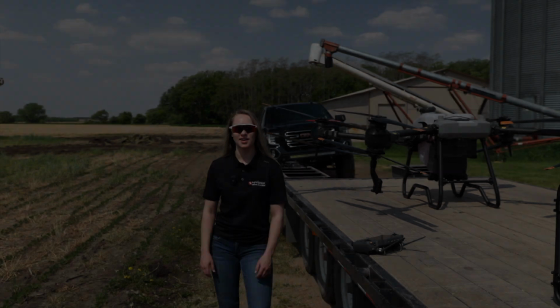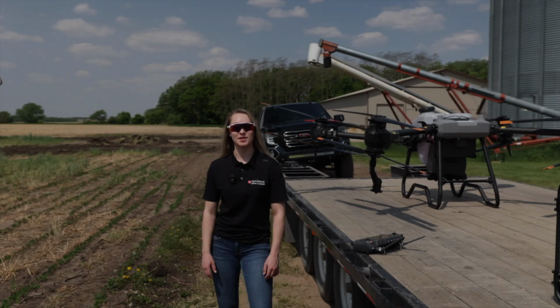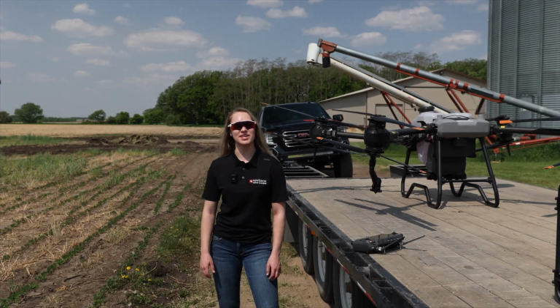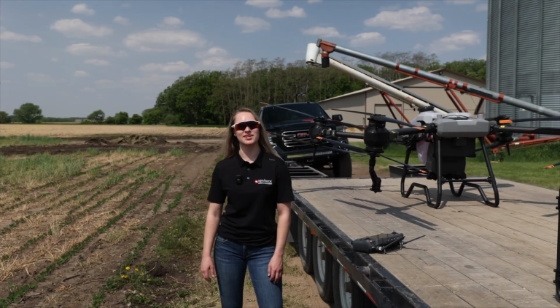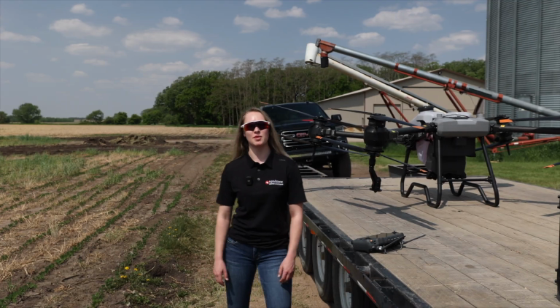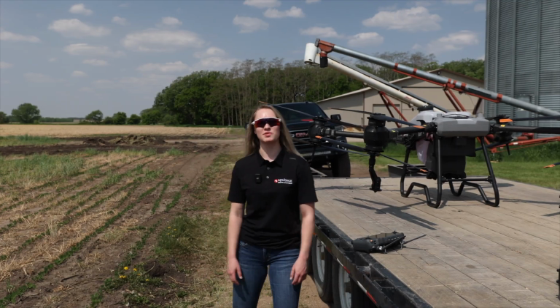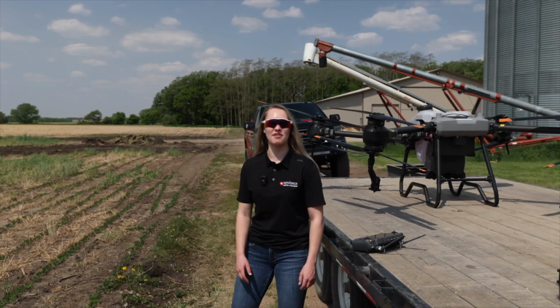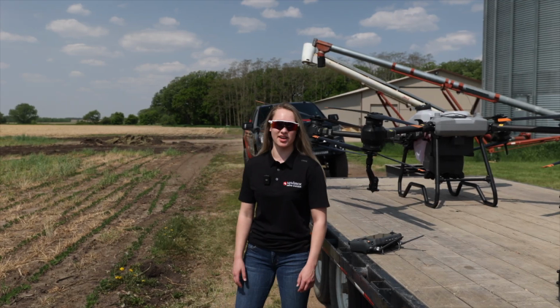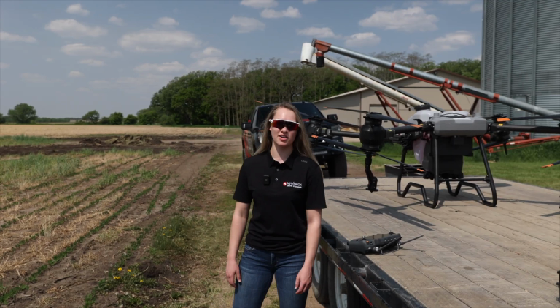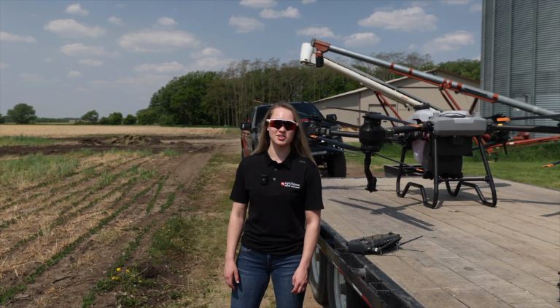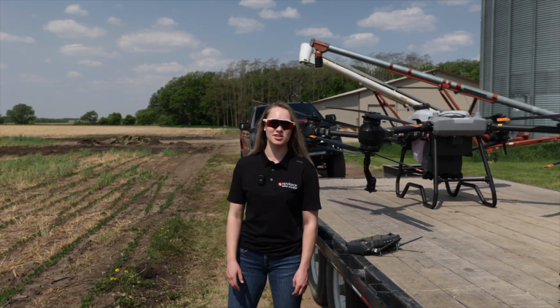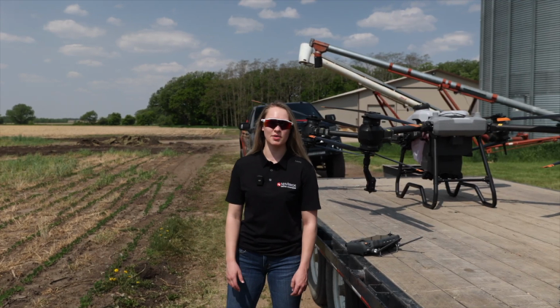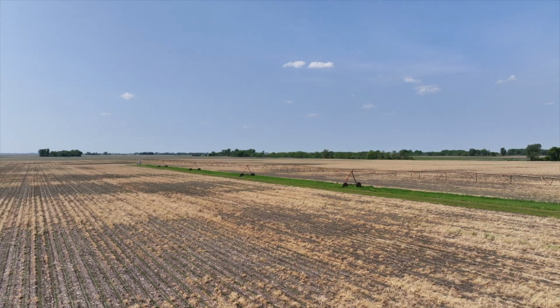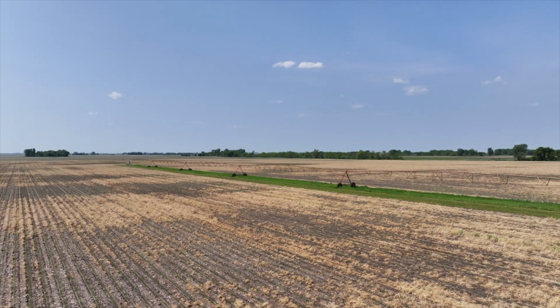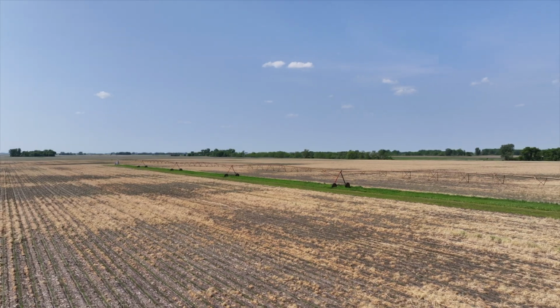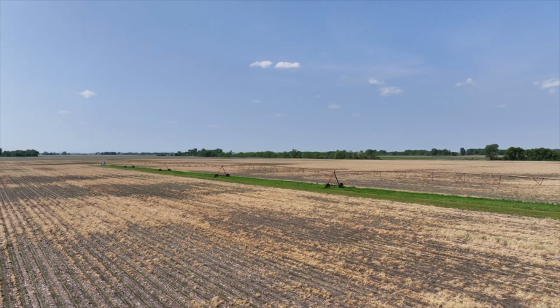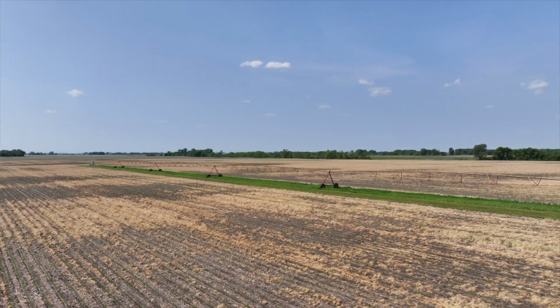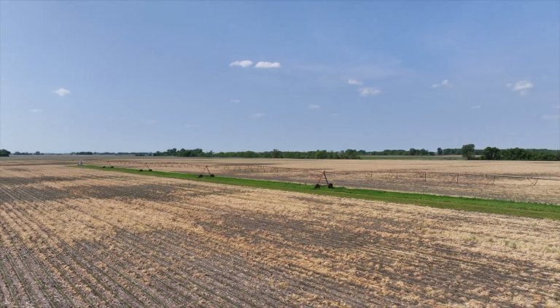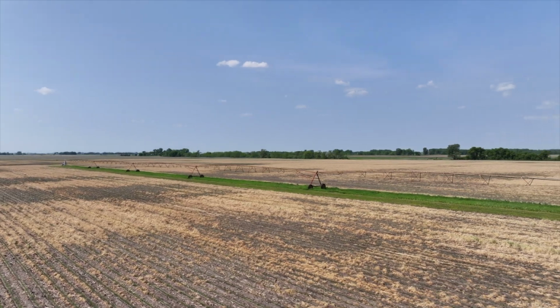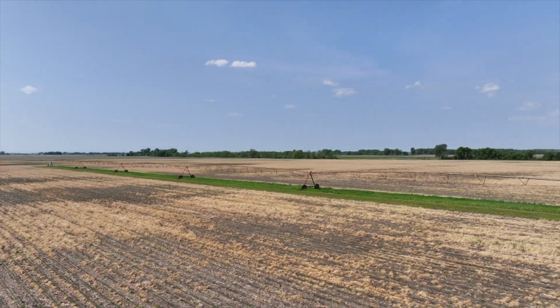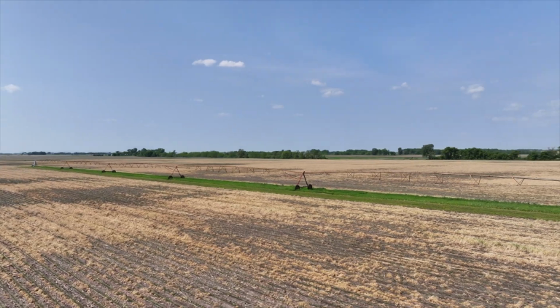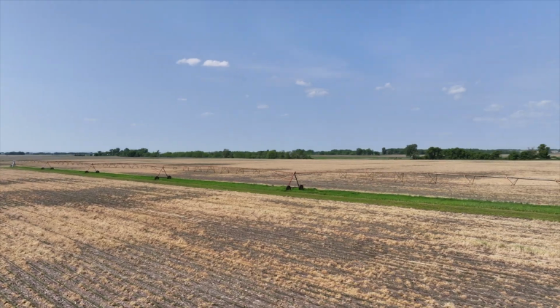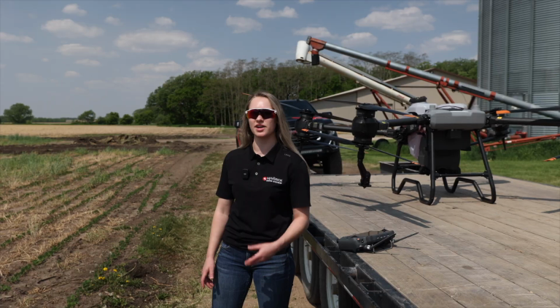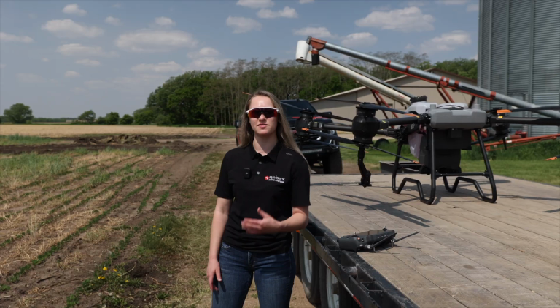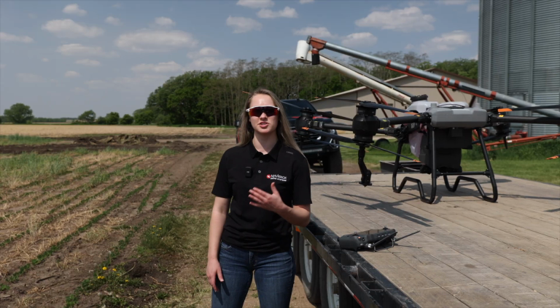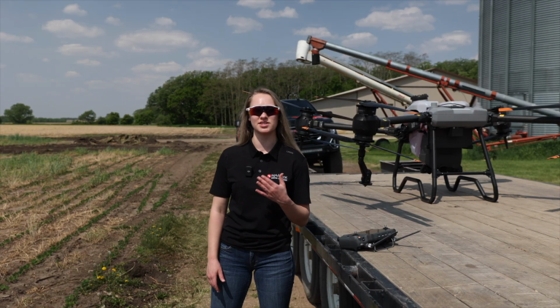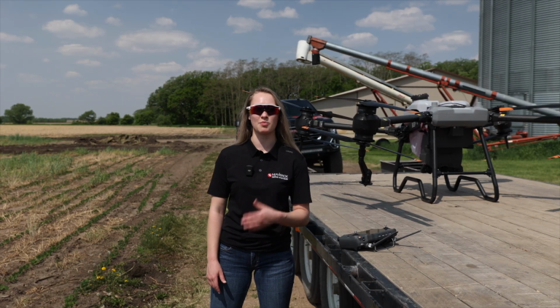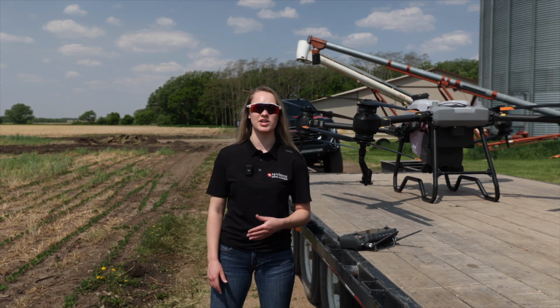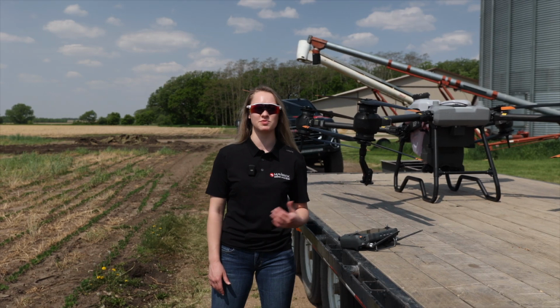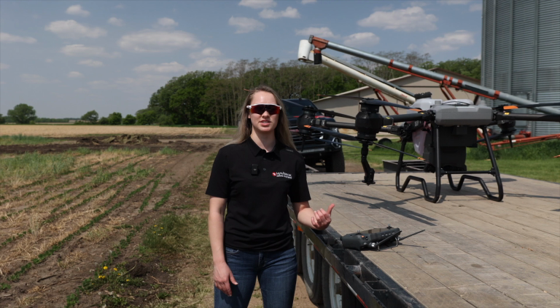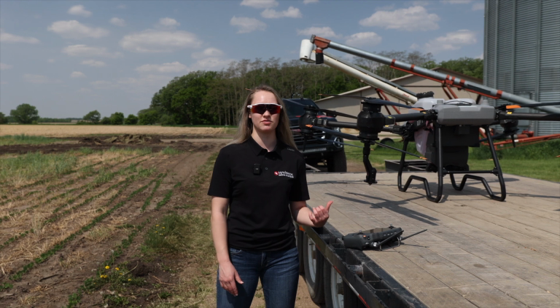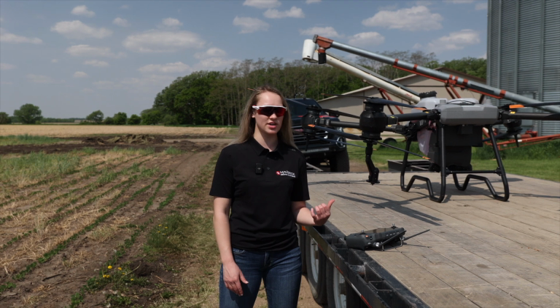I'm Dani with Maverick Agriculture, and we are here today going to be showing you the flight efficiency operation with the T40.